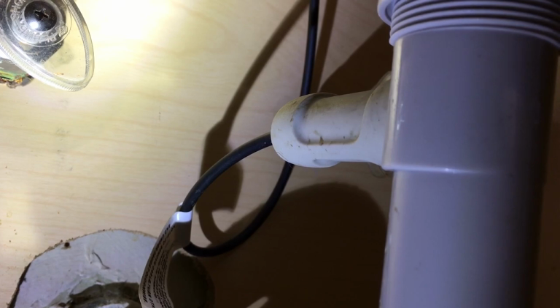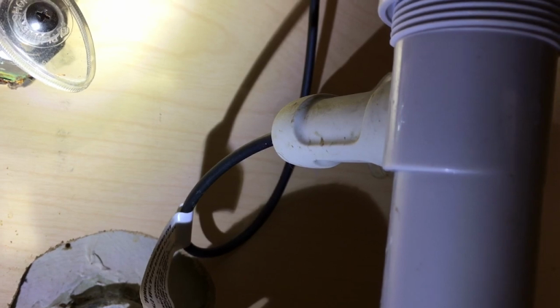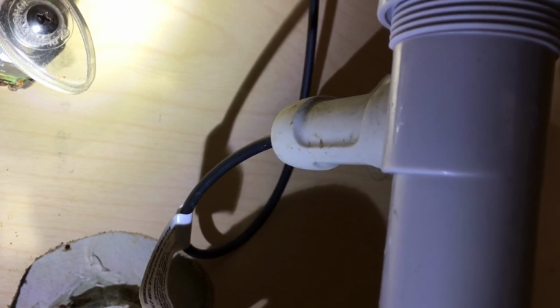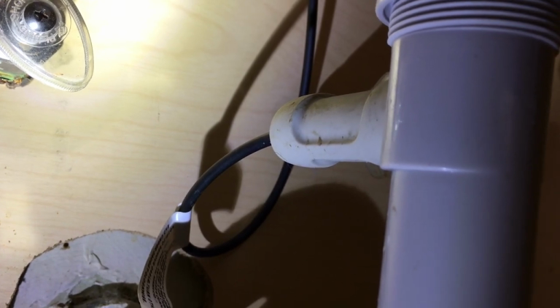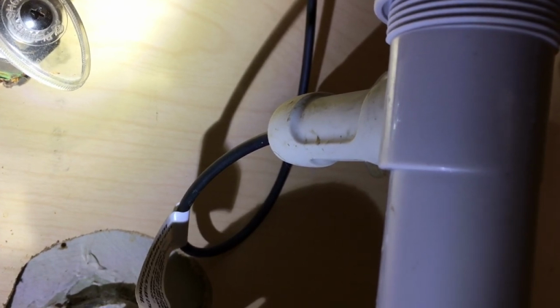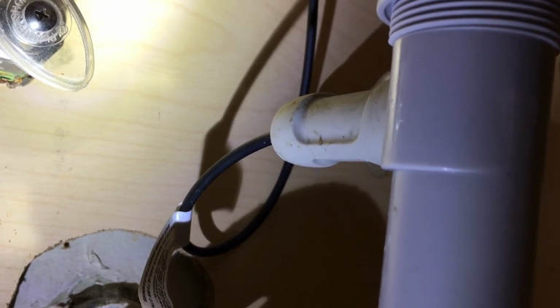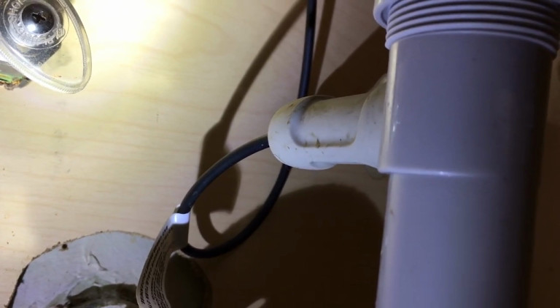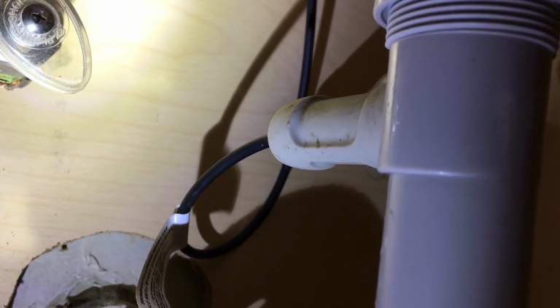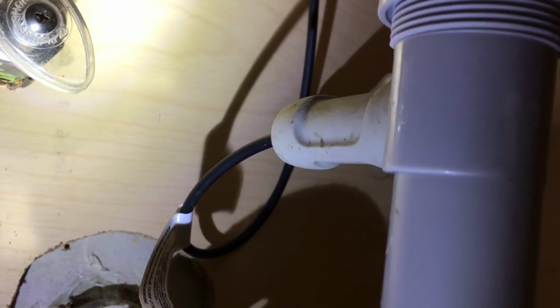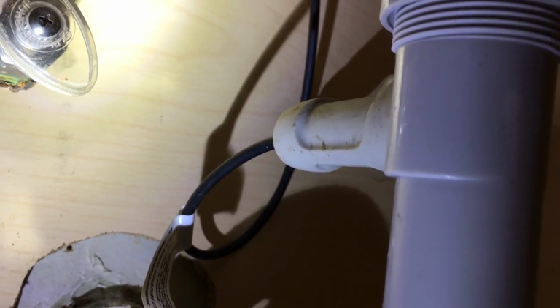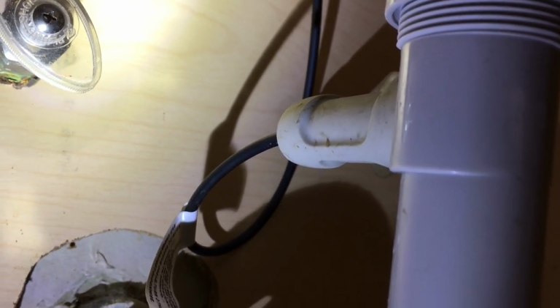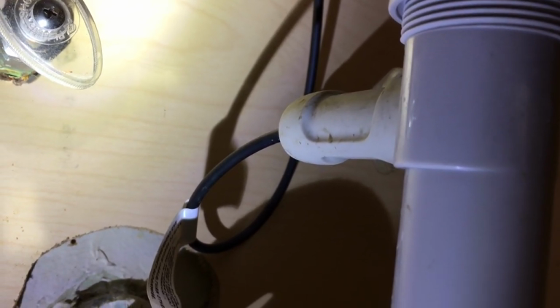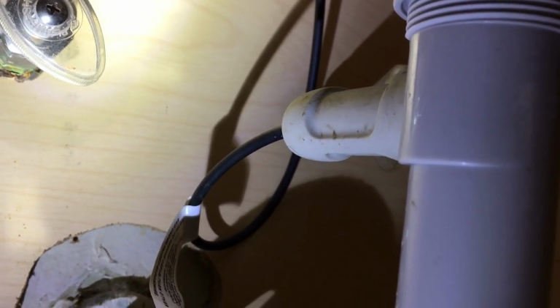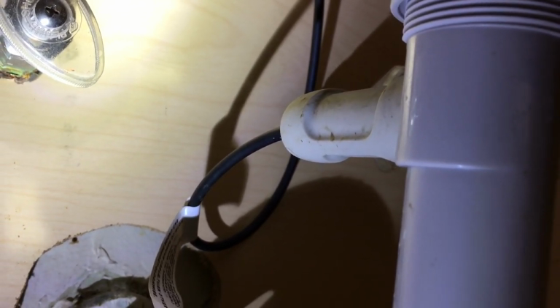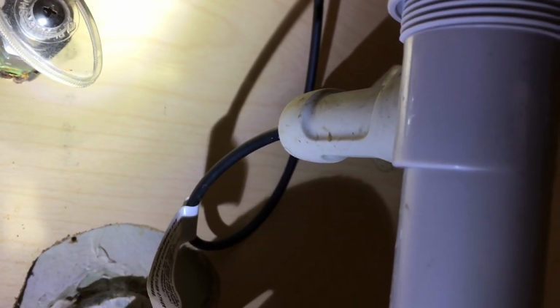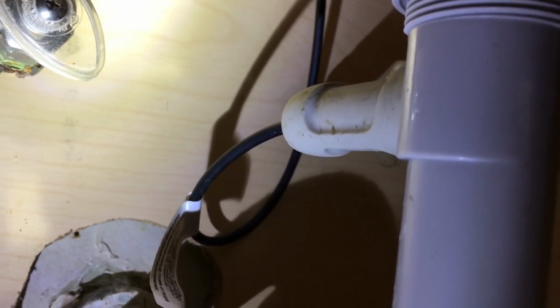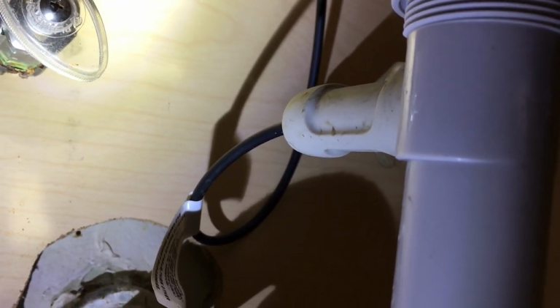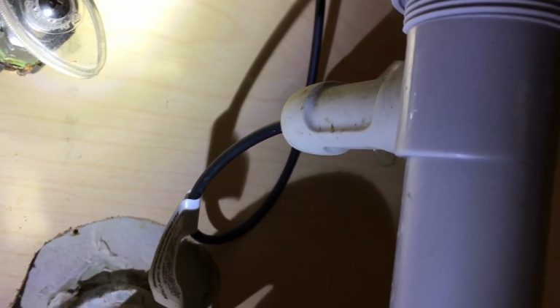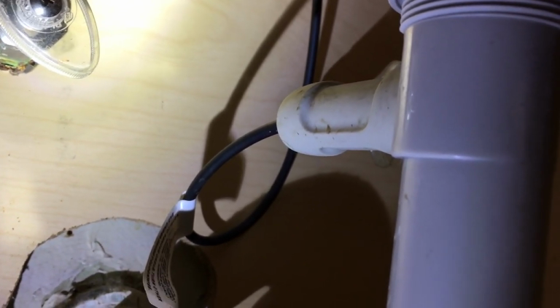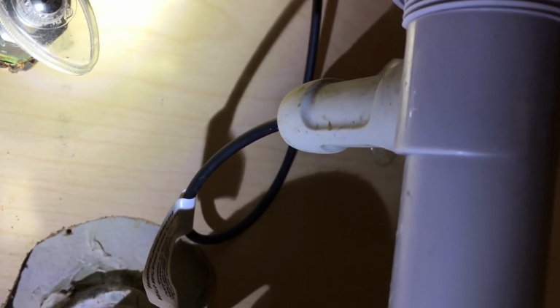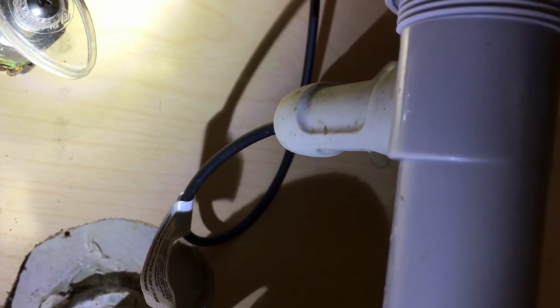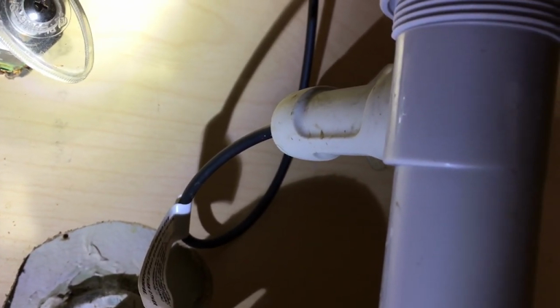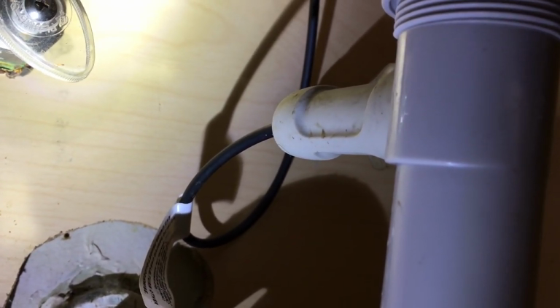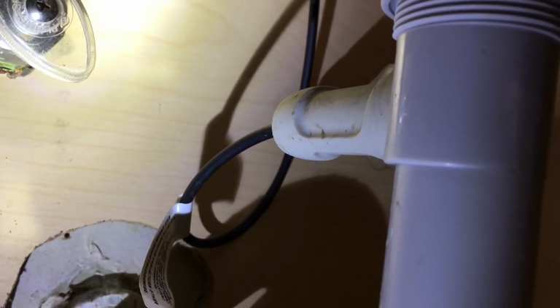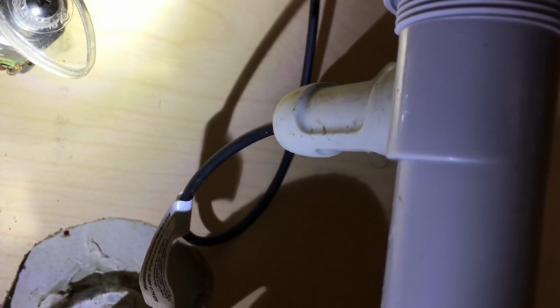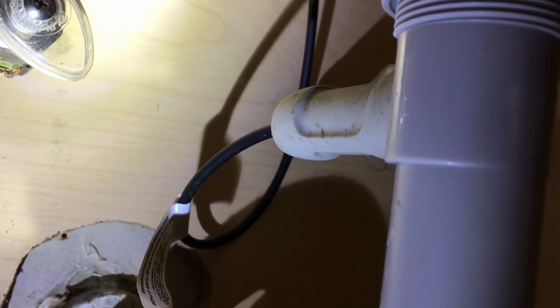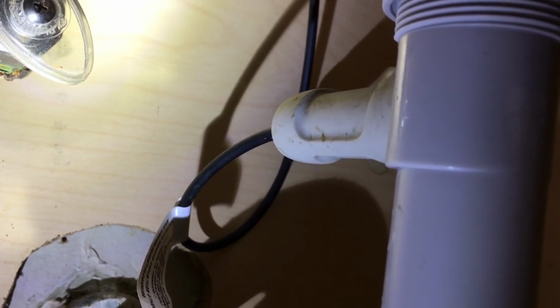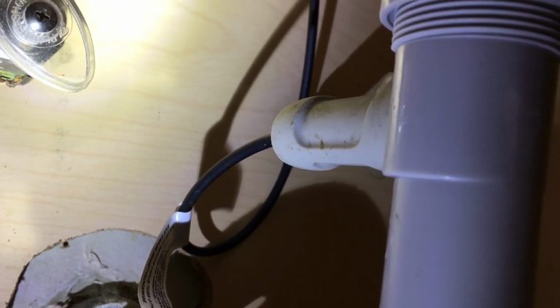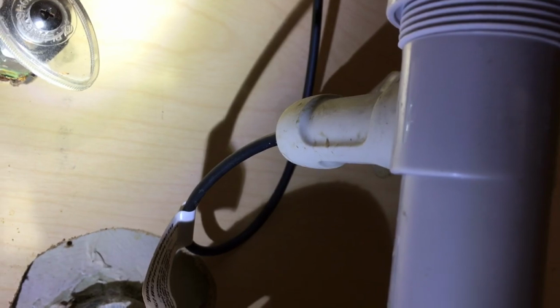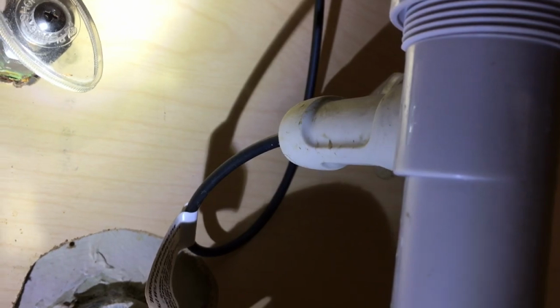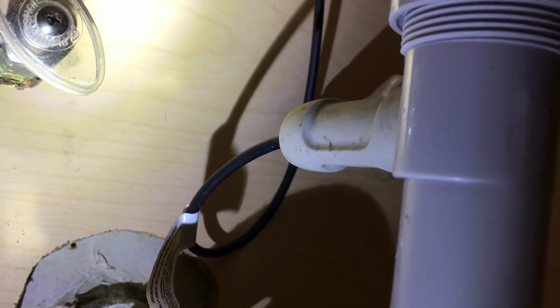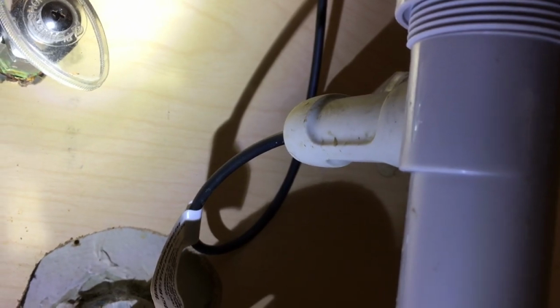Welcome. In this video, I'm going to take a look at removing the stopper from an American Standard Speed Connect drain.